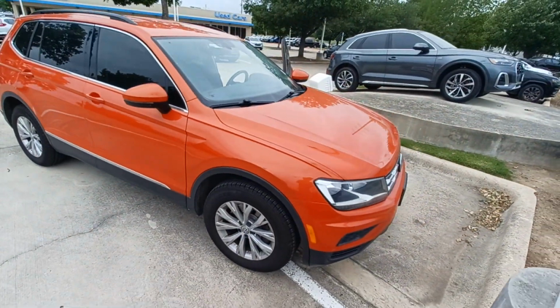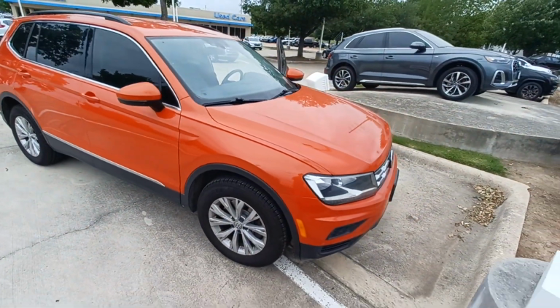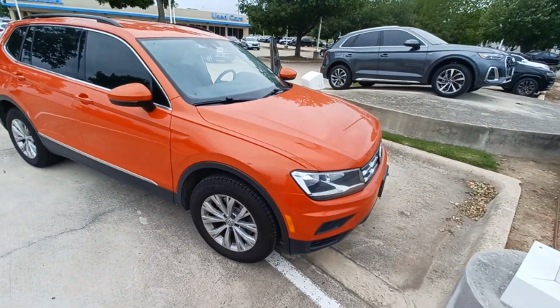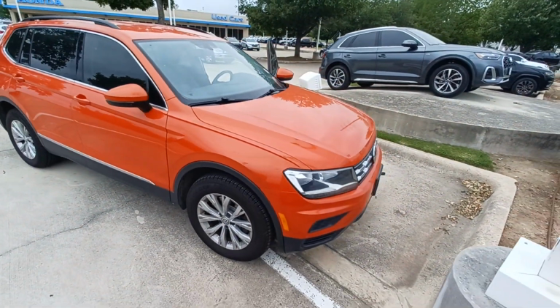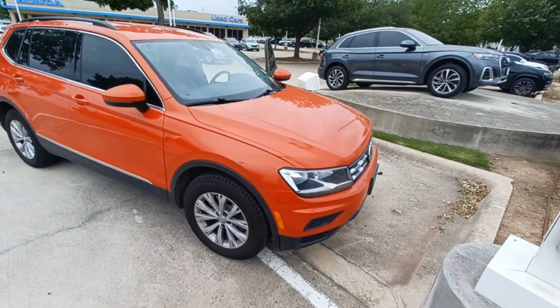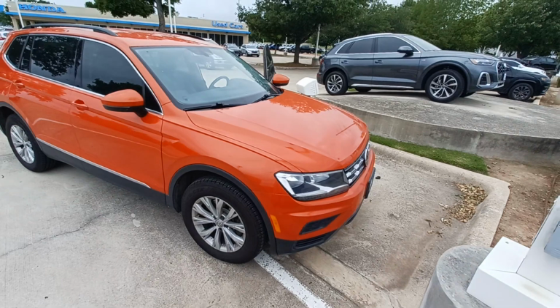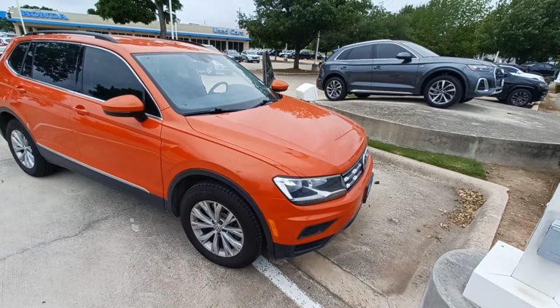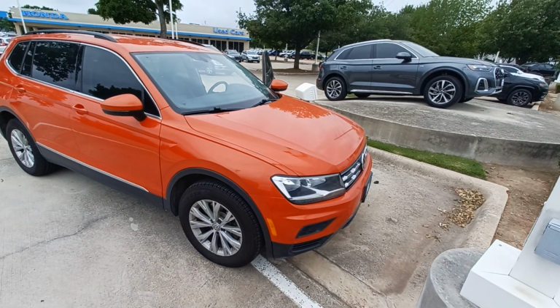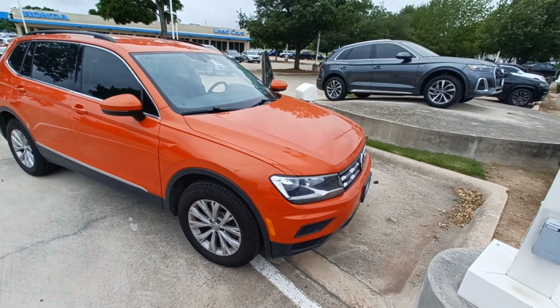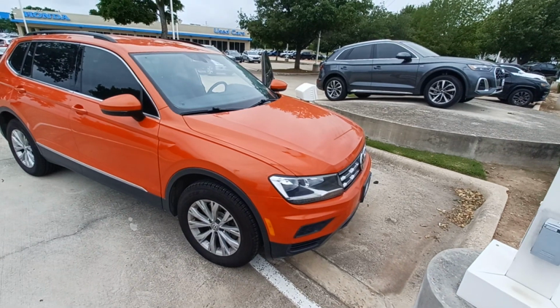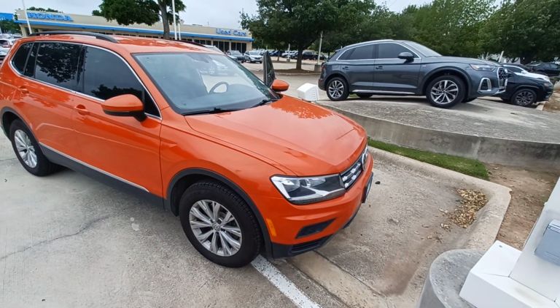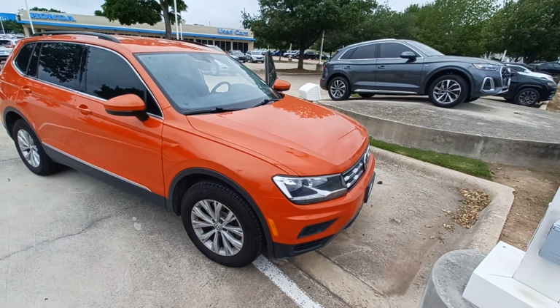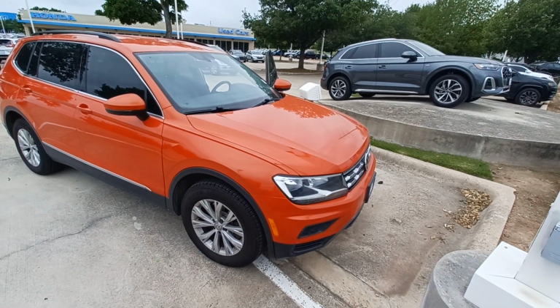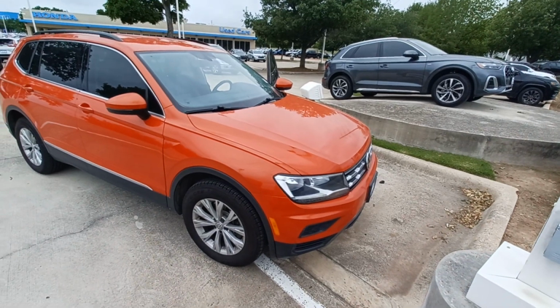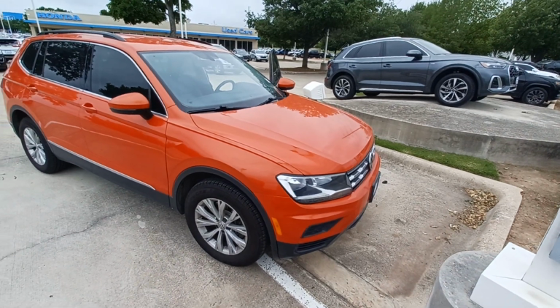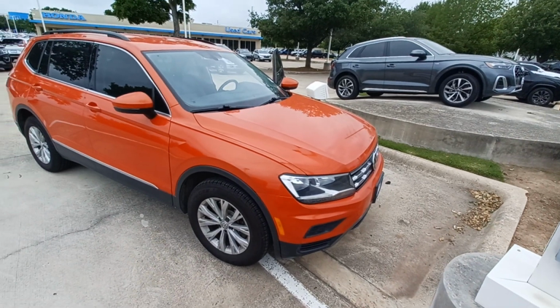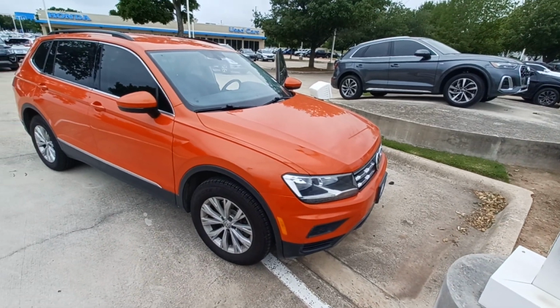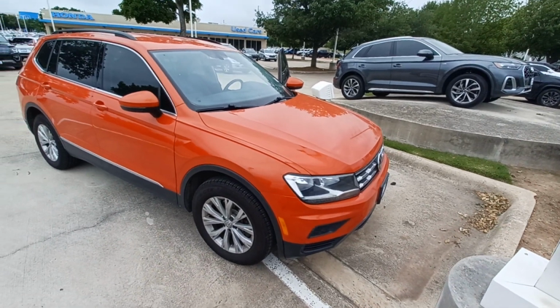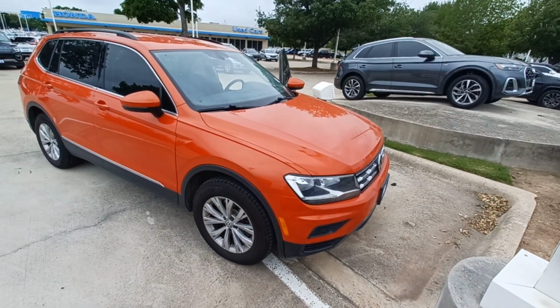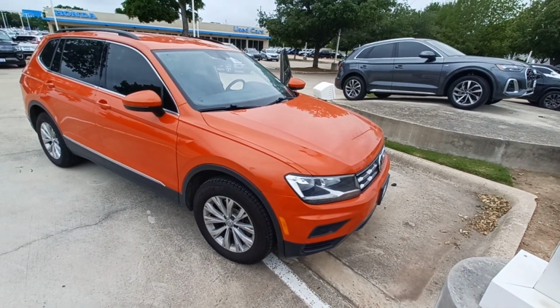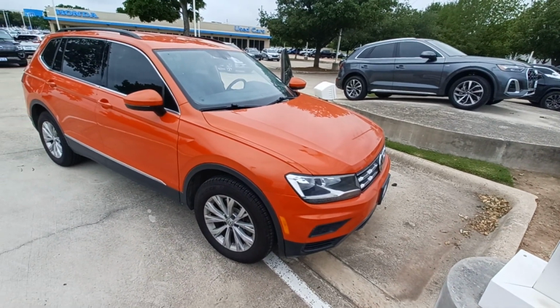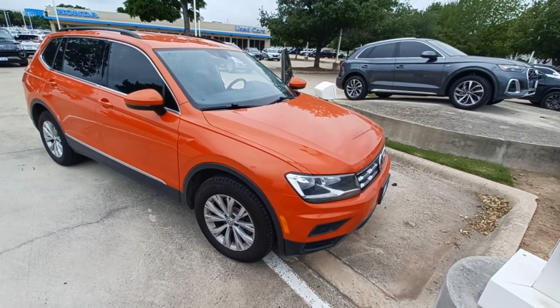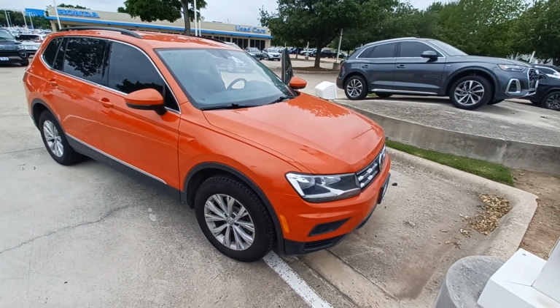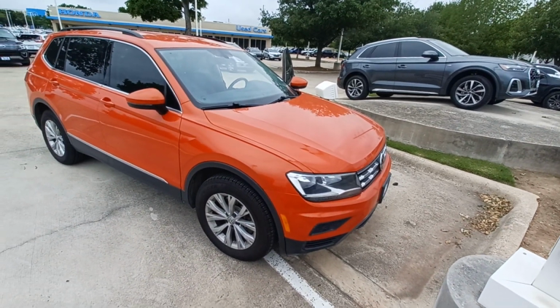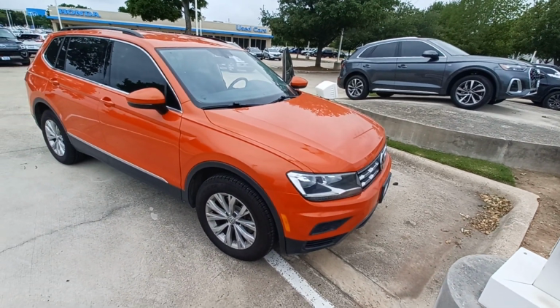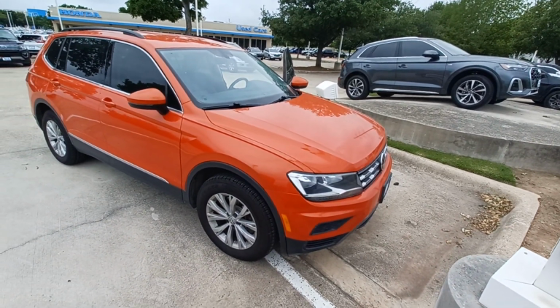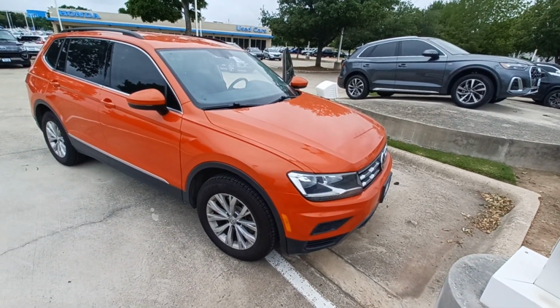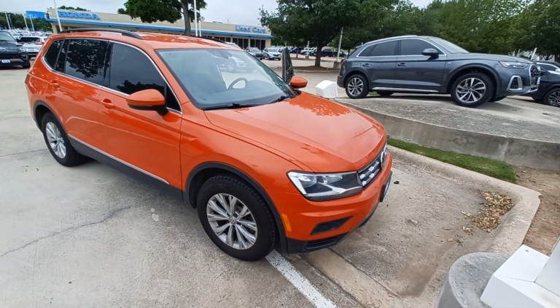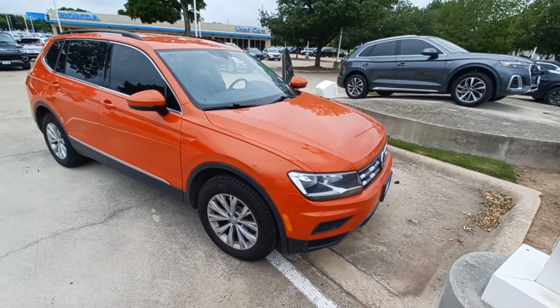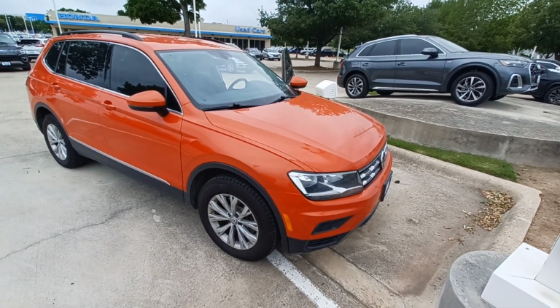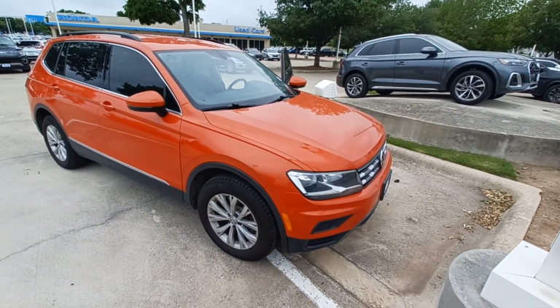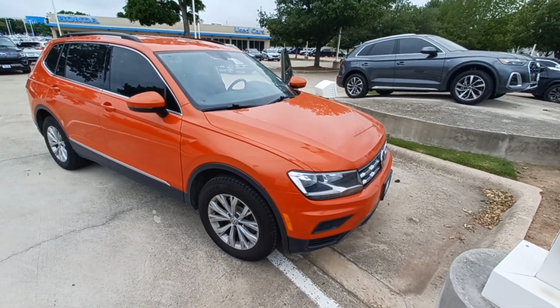And that's my 2018 Volkswagen Tiguan and I'm Jason down here at Howdy Honda.